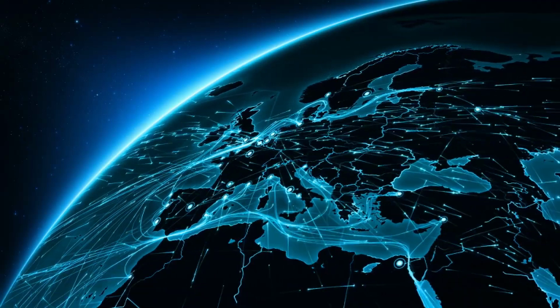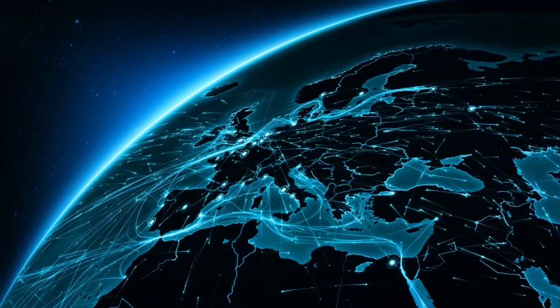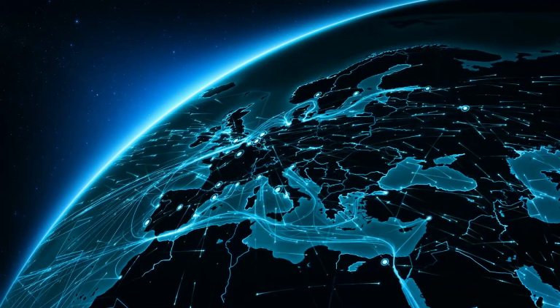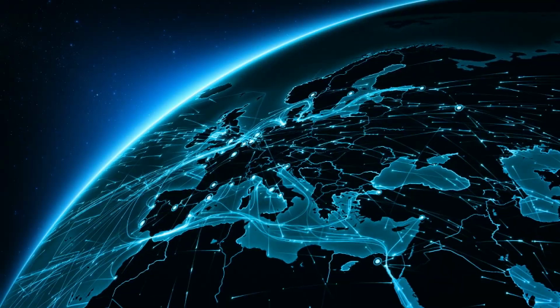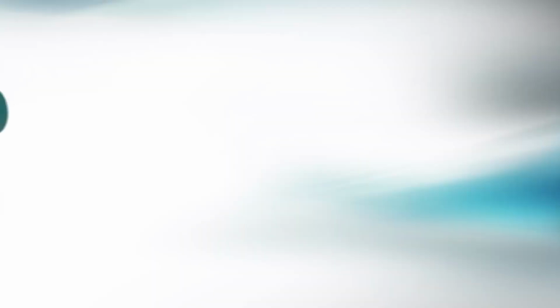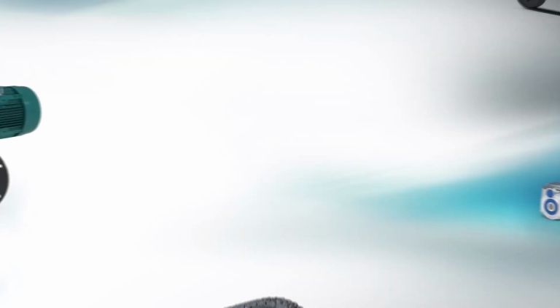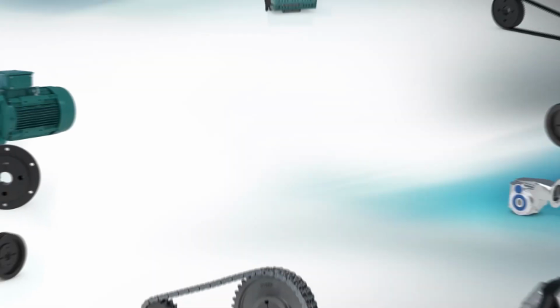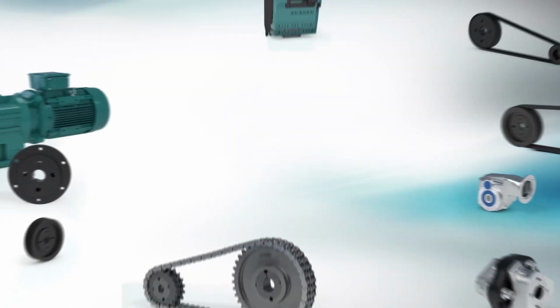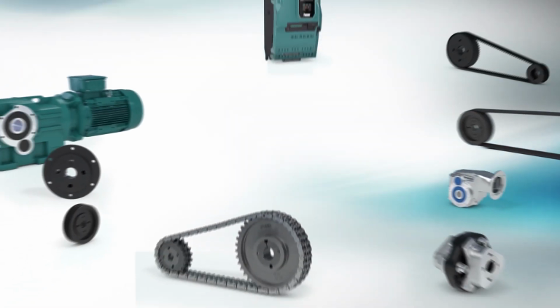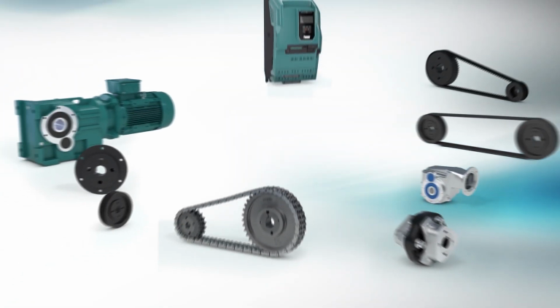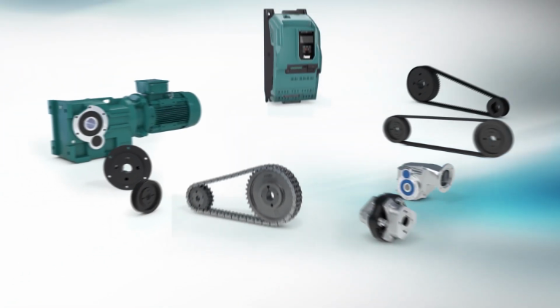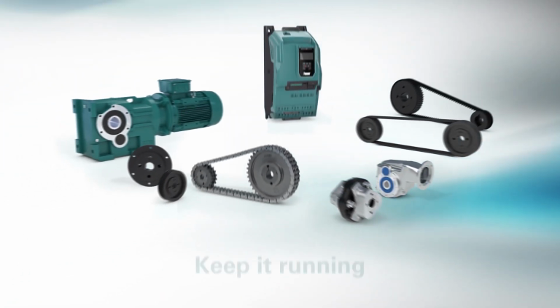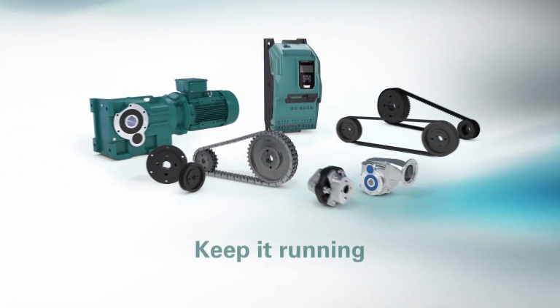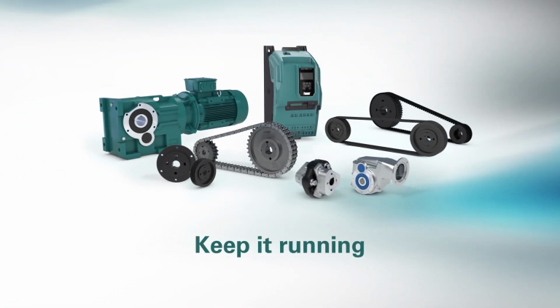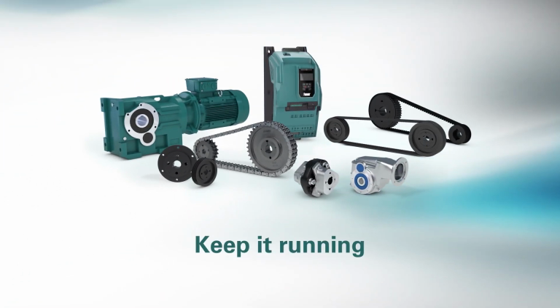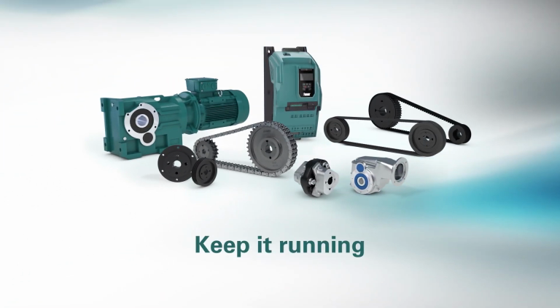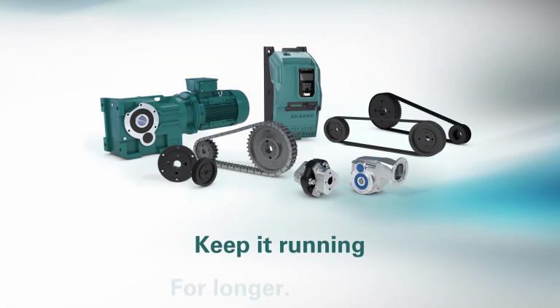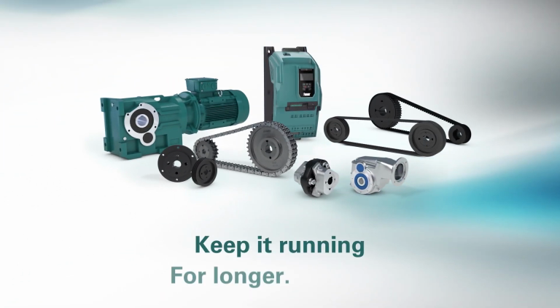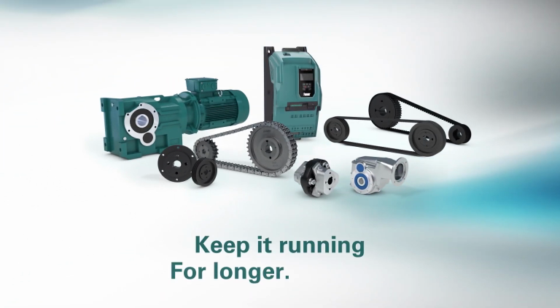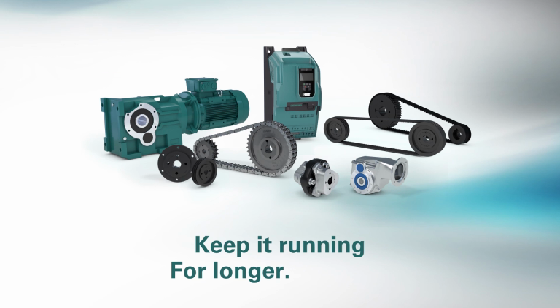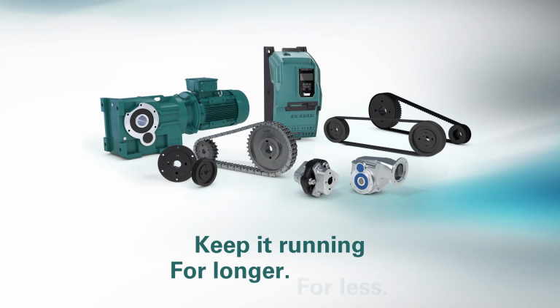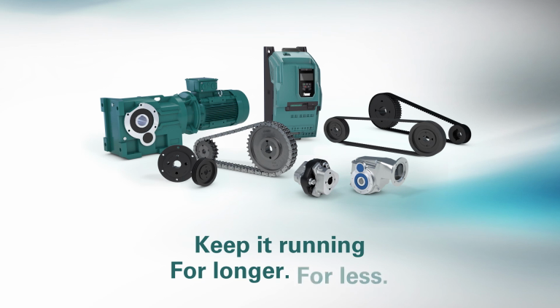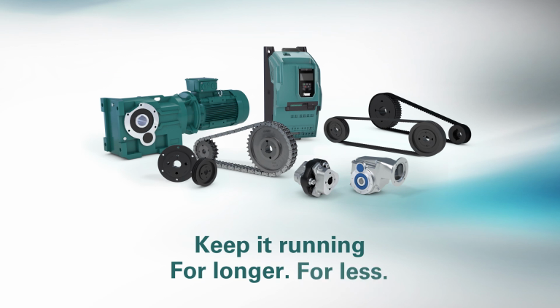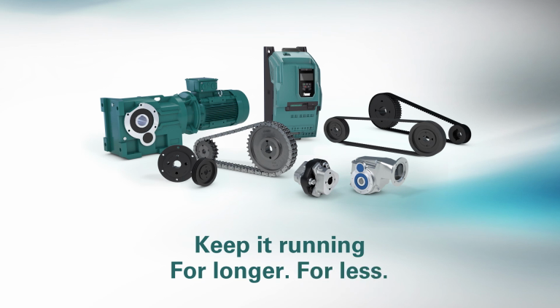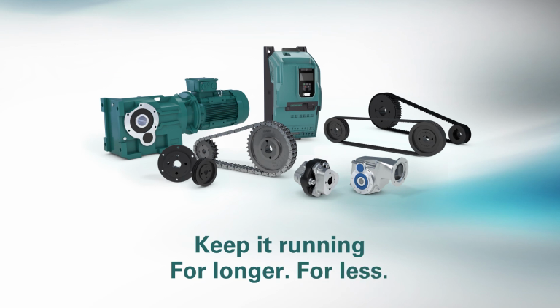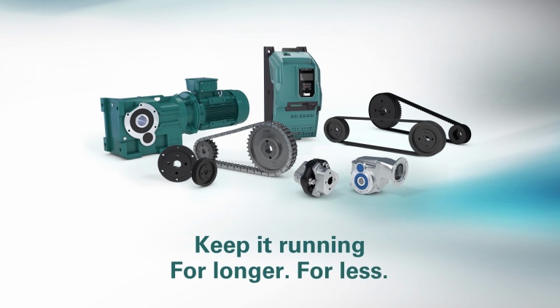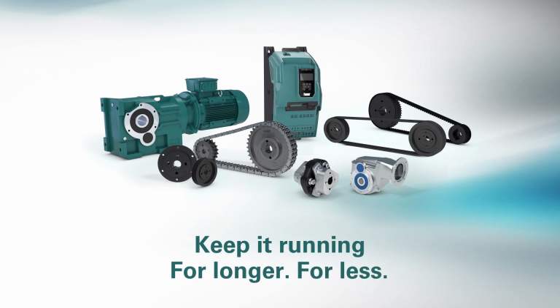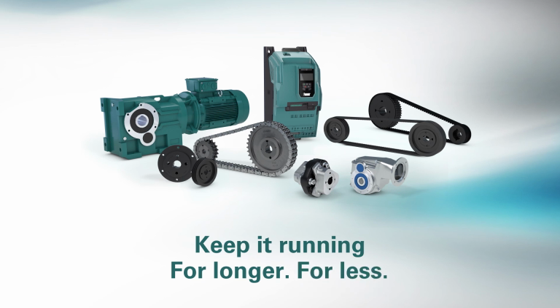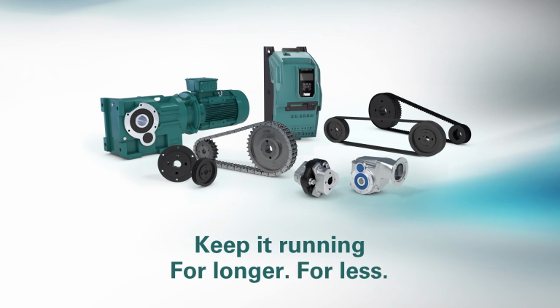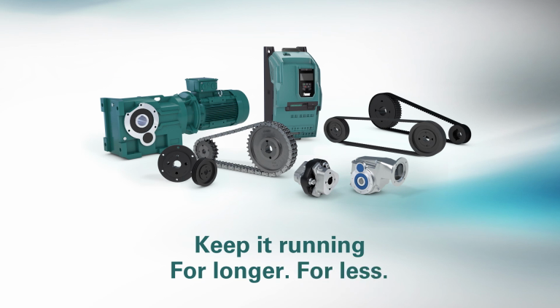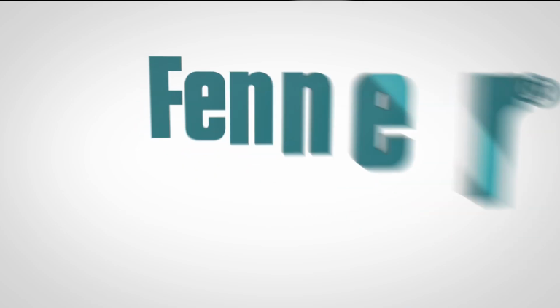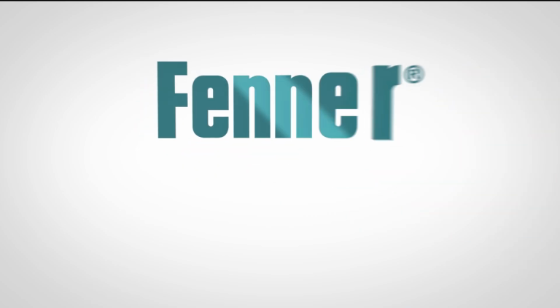Keep your plant and production running for longer, for less. Fener.